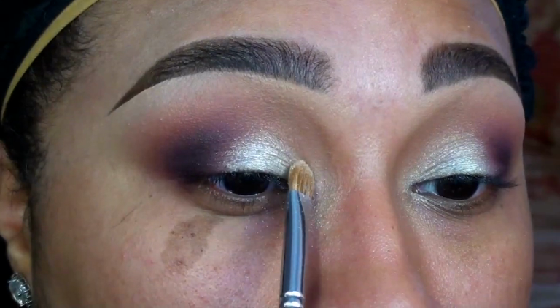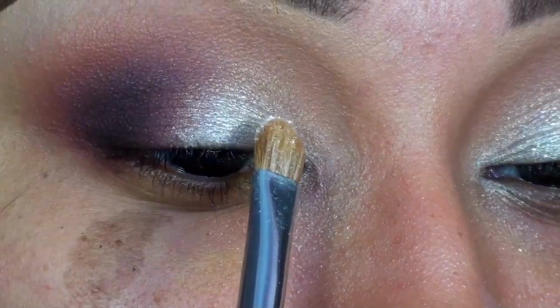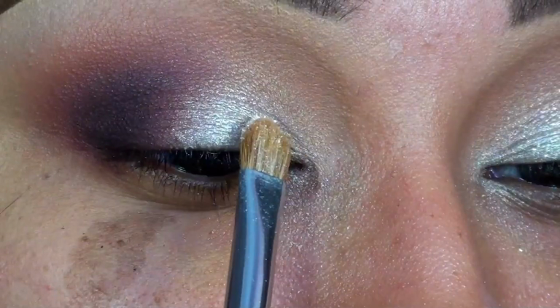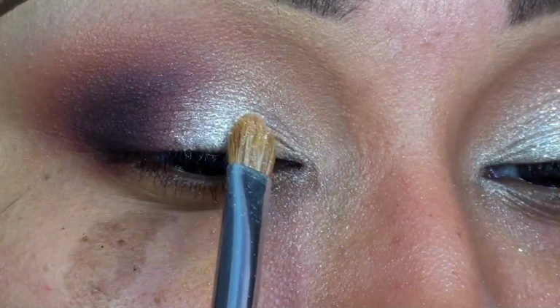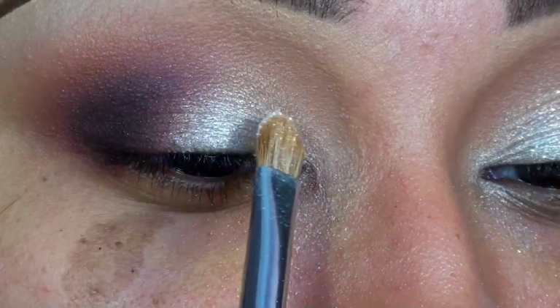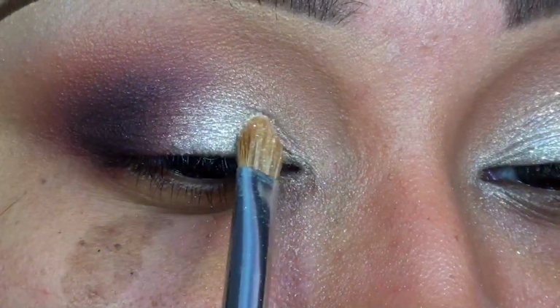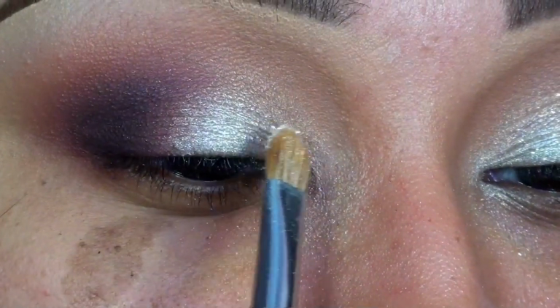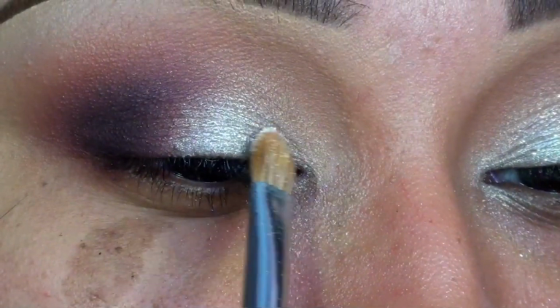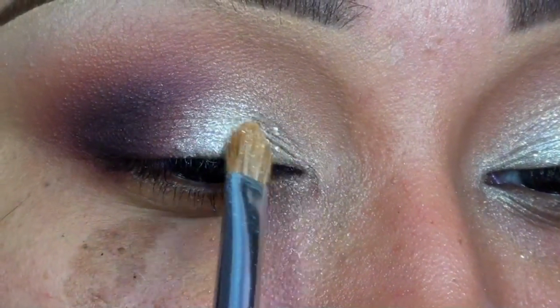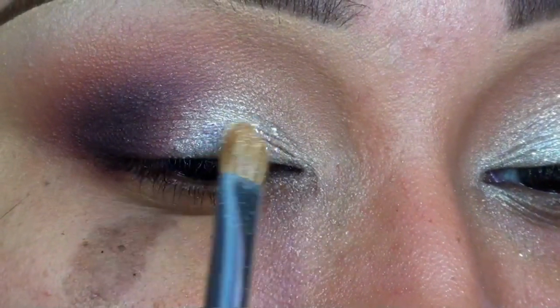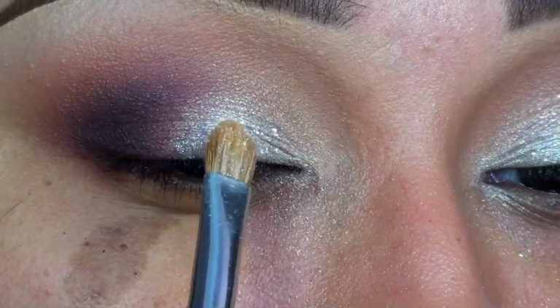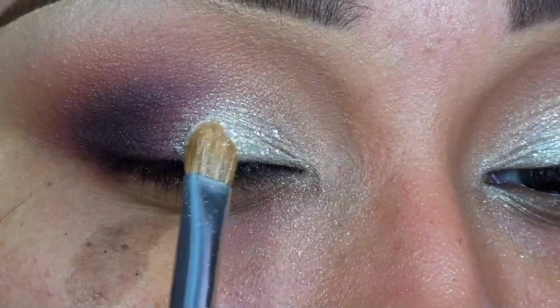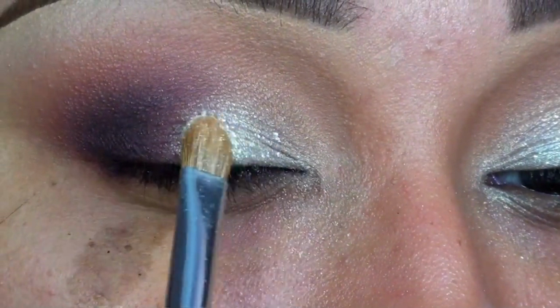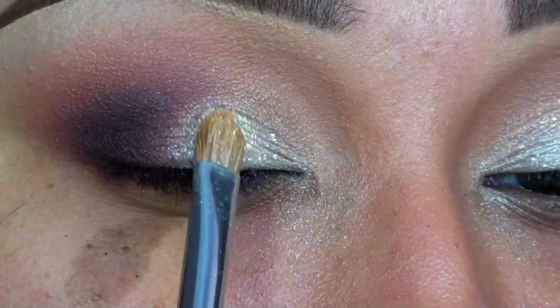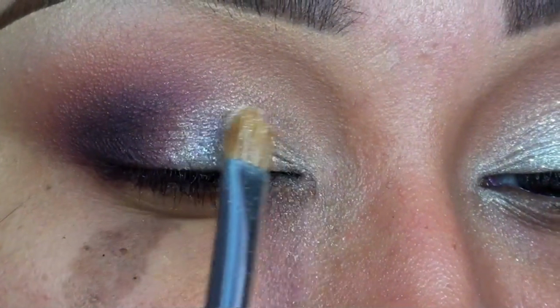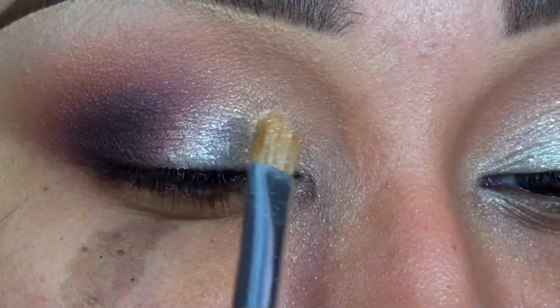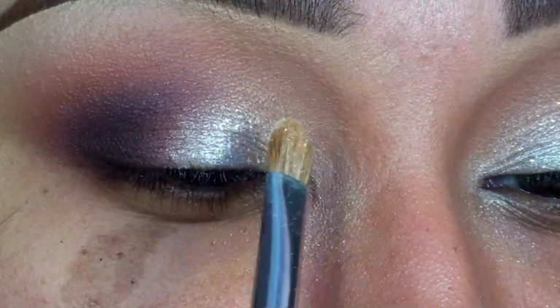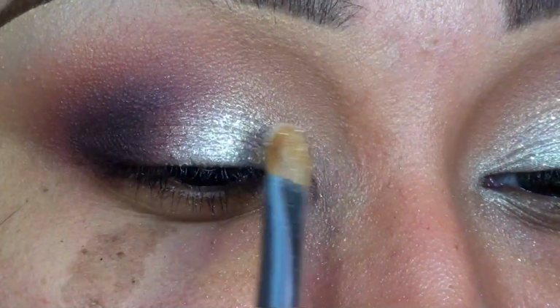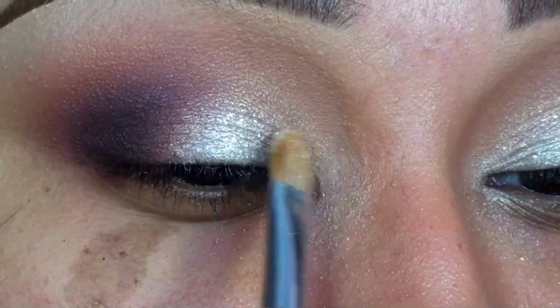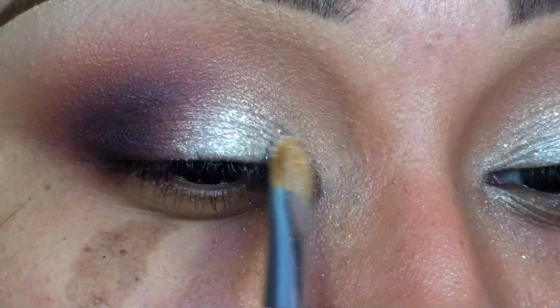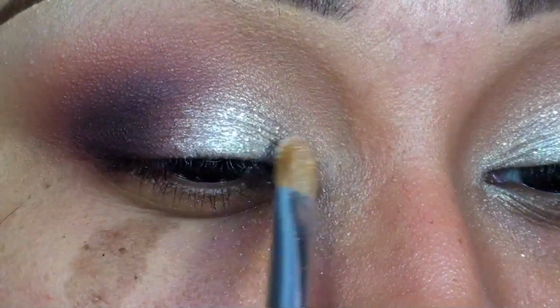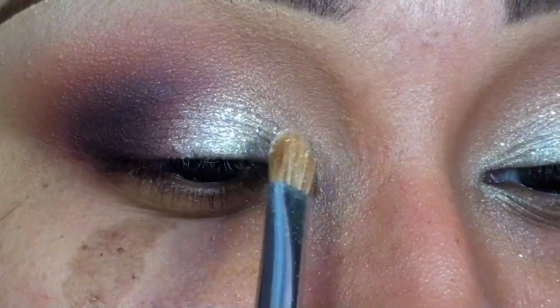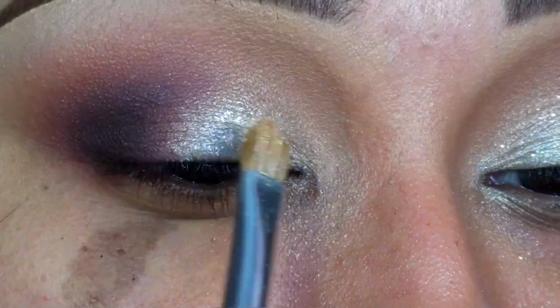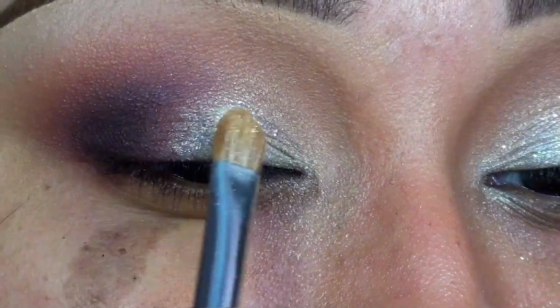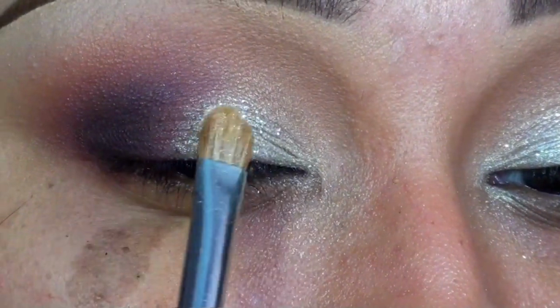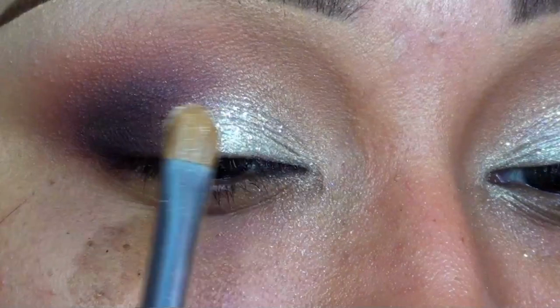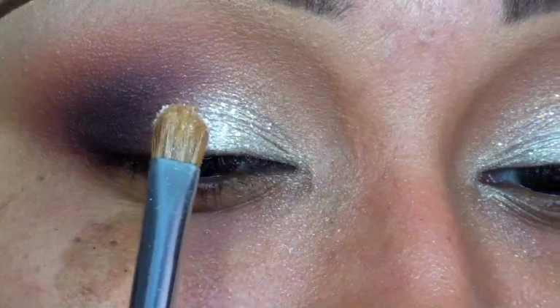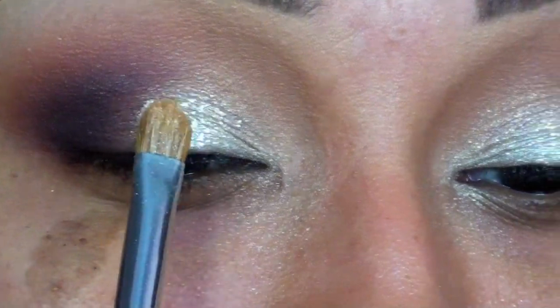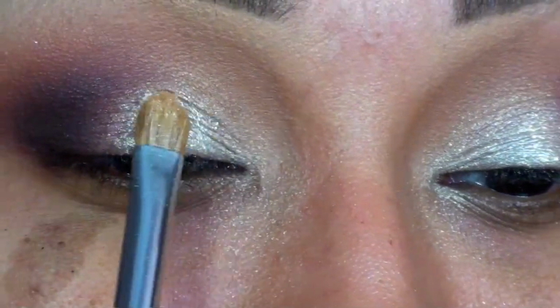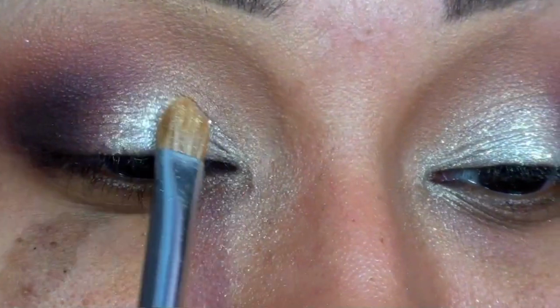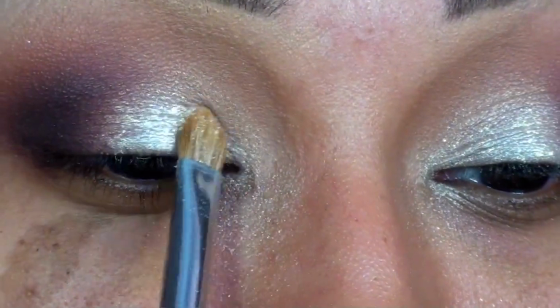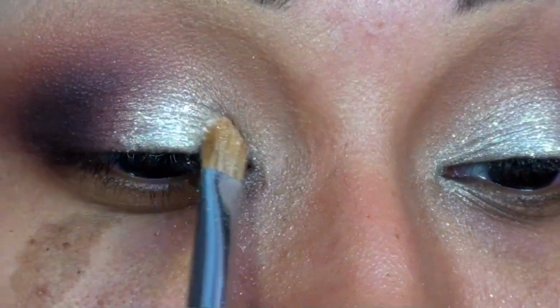I still wanted a little more sparkle, so on top of that, I'm adding a bit of MAC's Glitter in Reflex Gold.